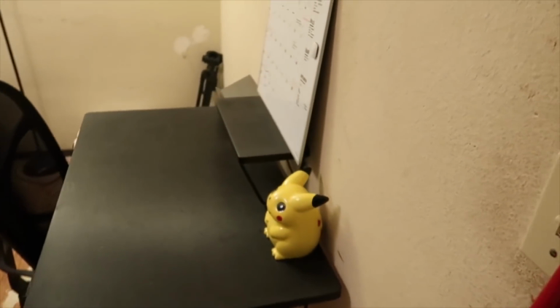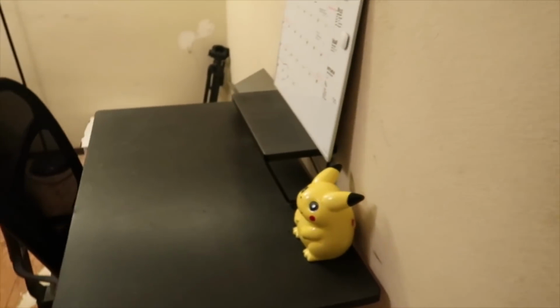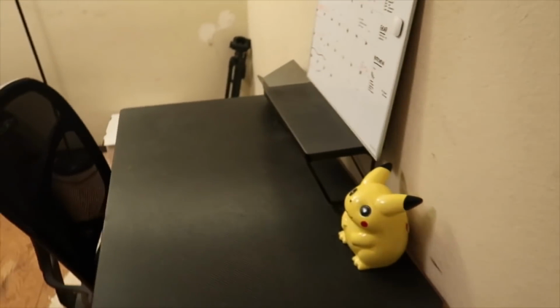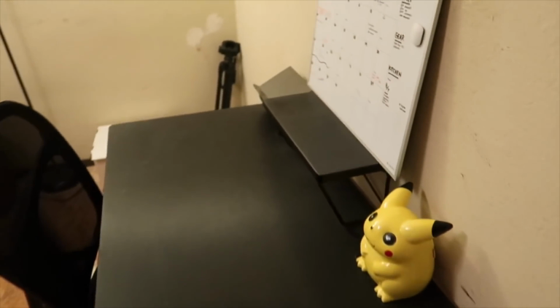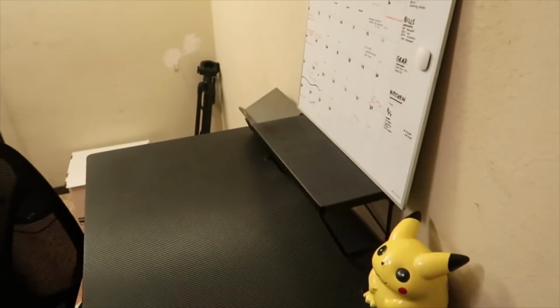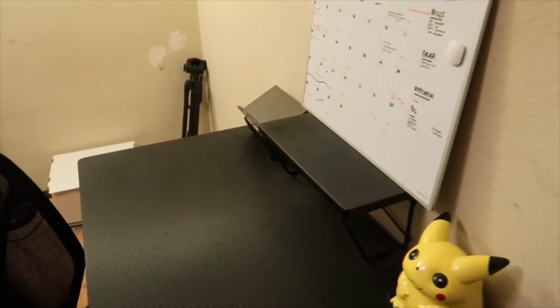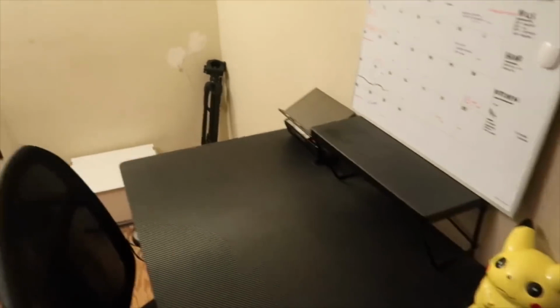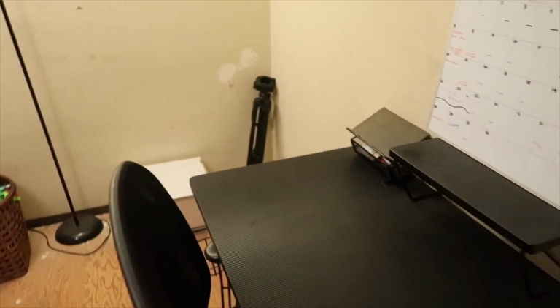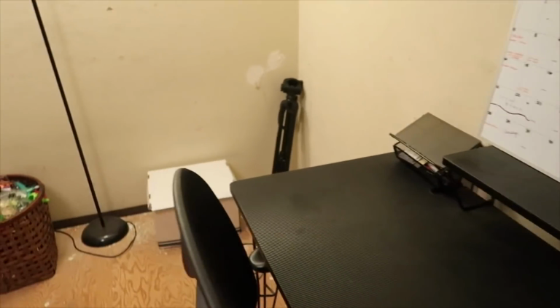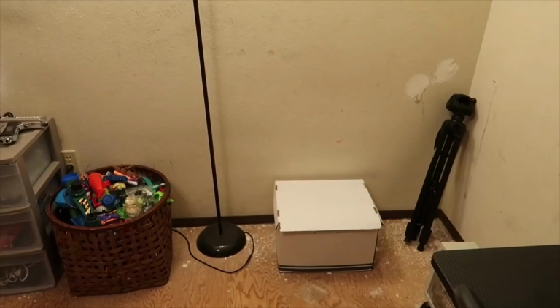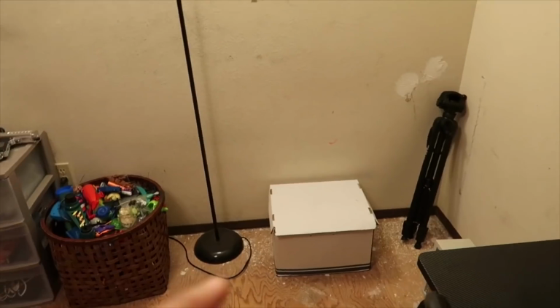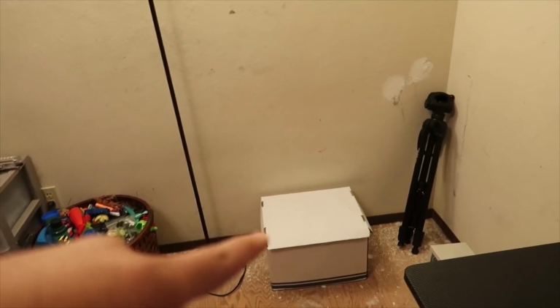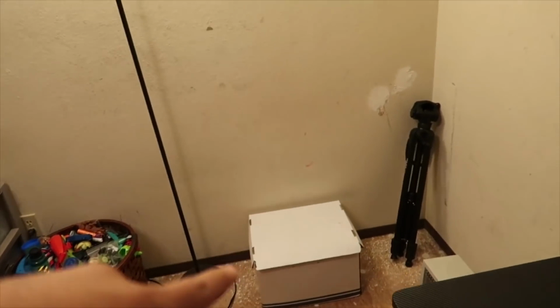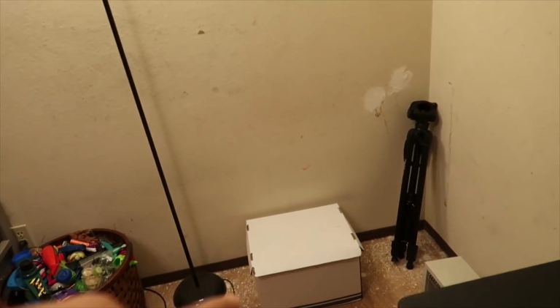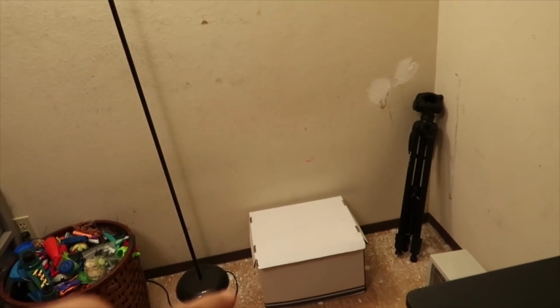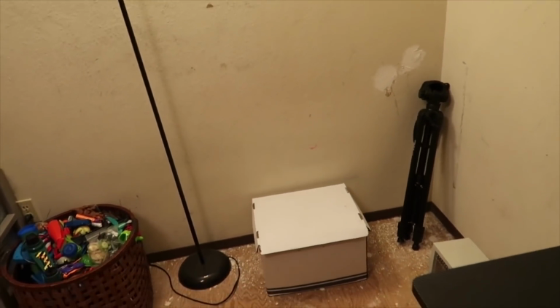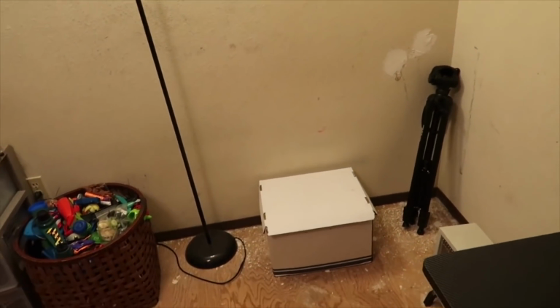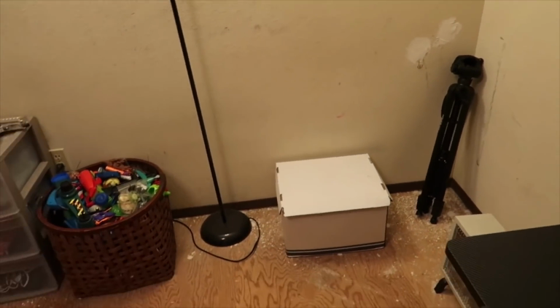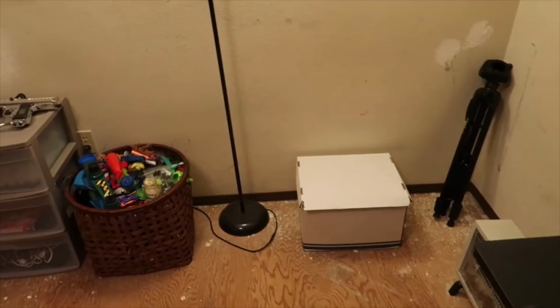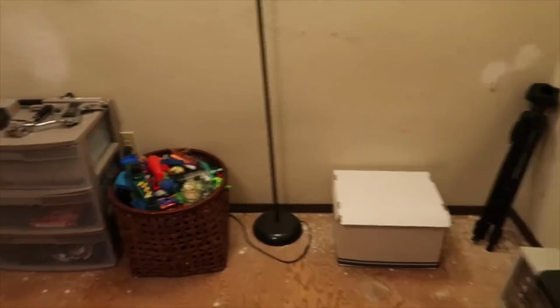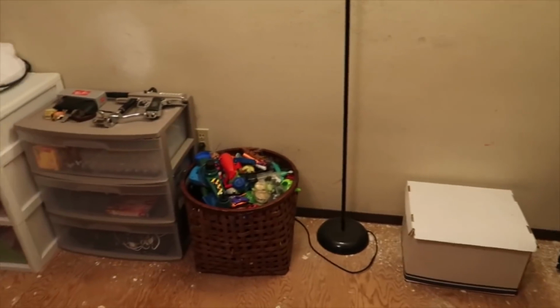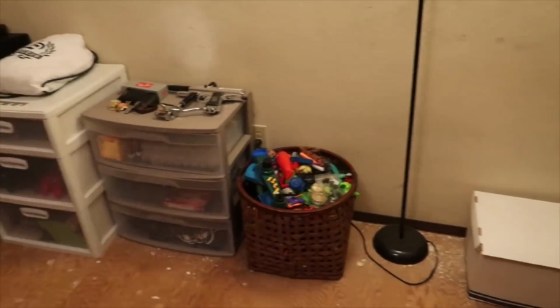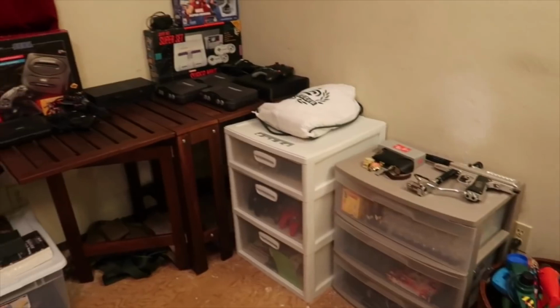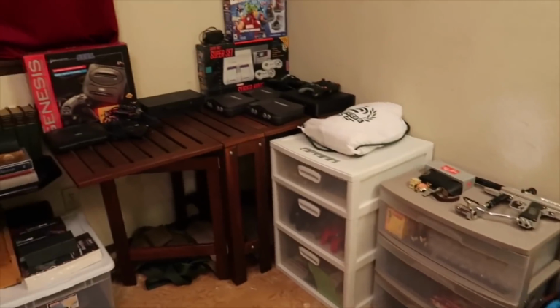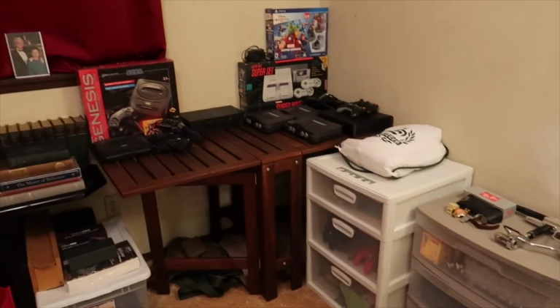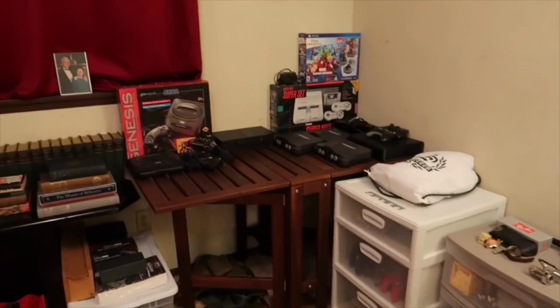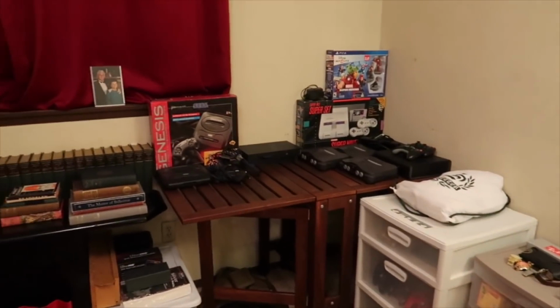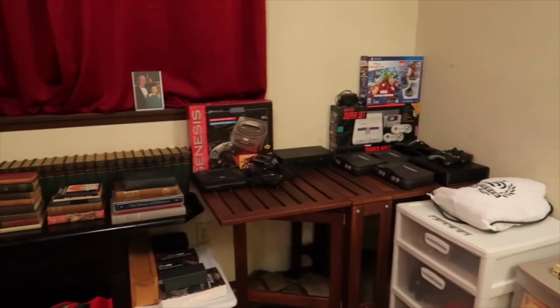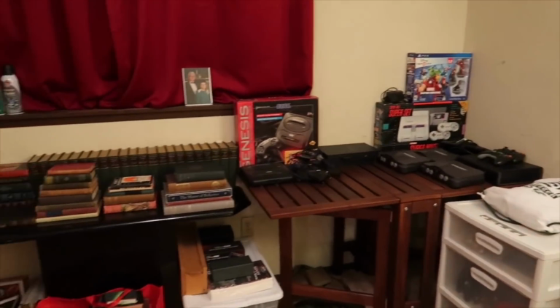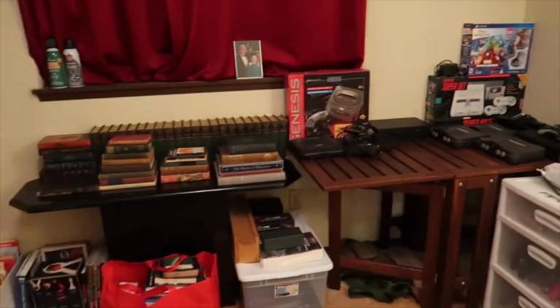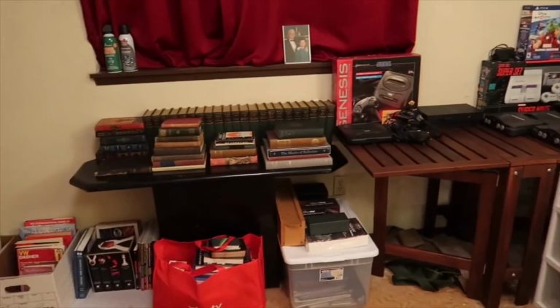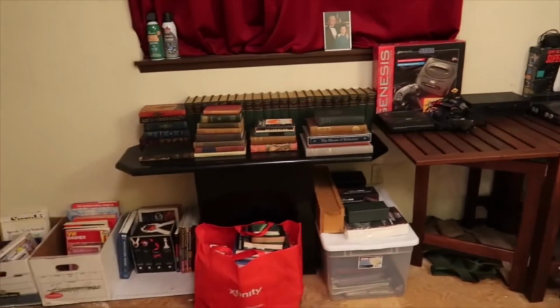It's all done. My desk is clean — those are books for Amazon. I'm sending those in. It just looks a lot better. It's cleaner.